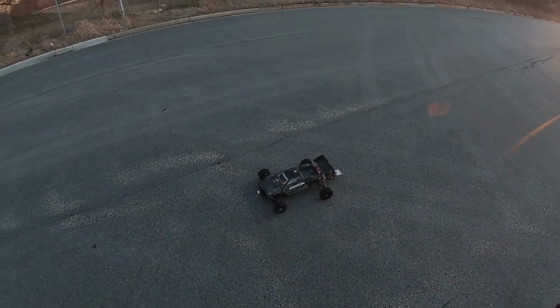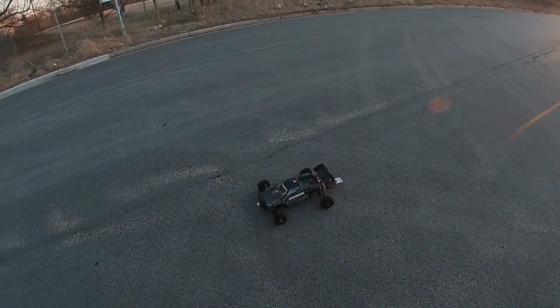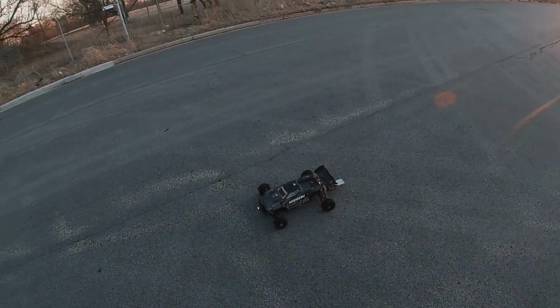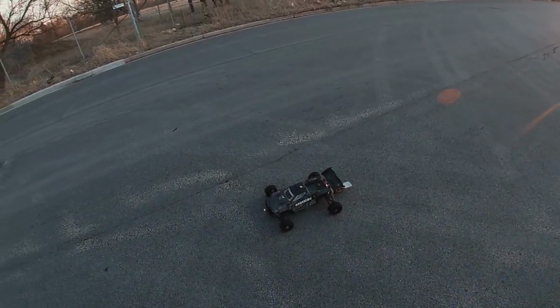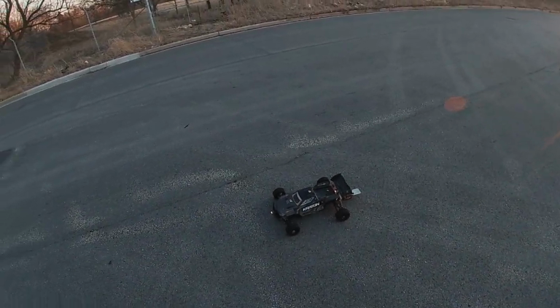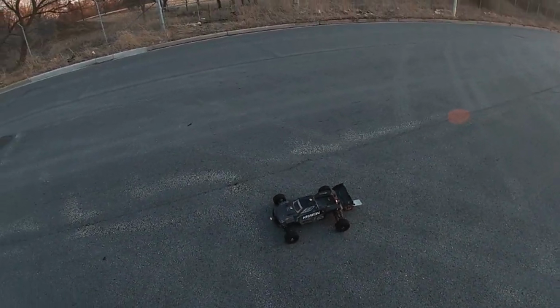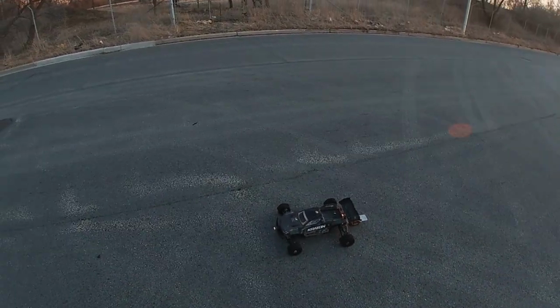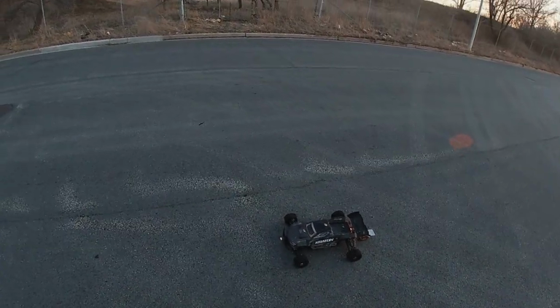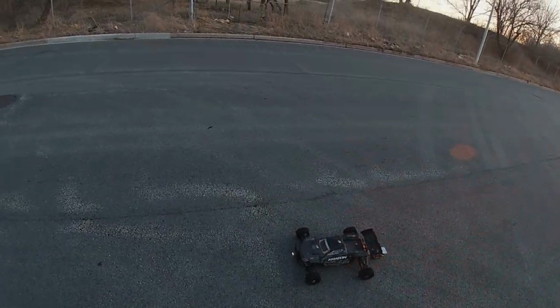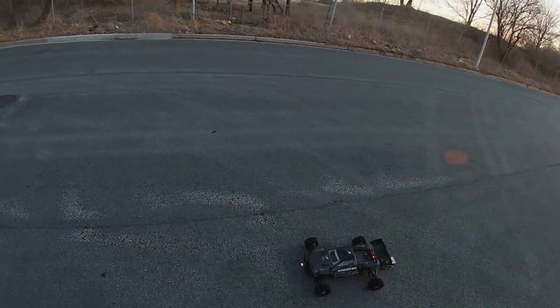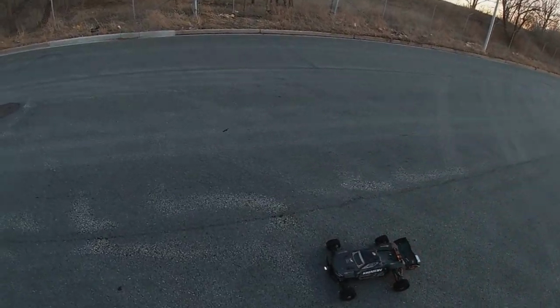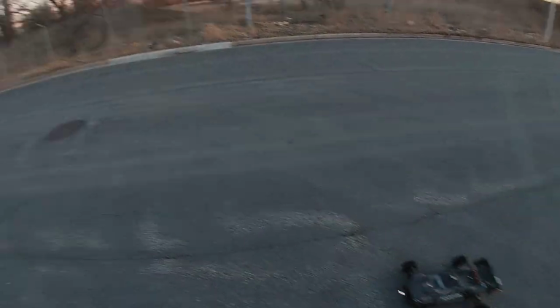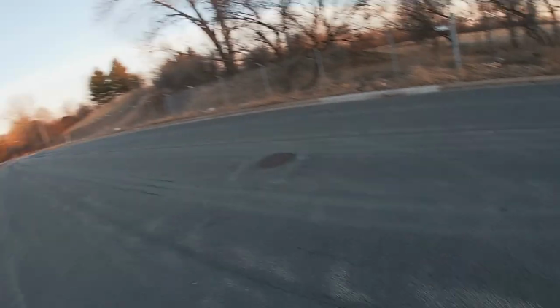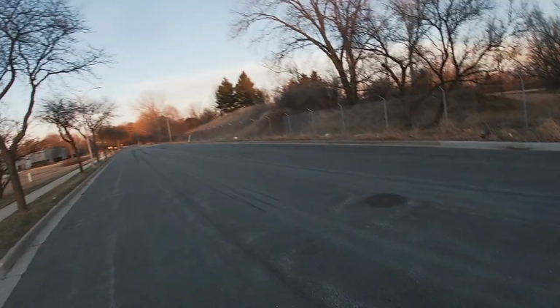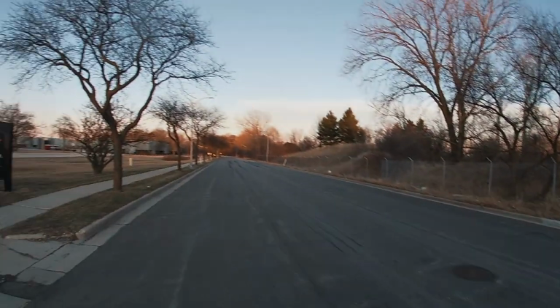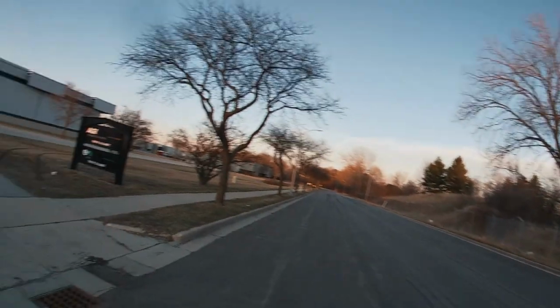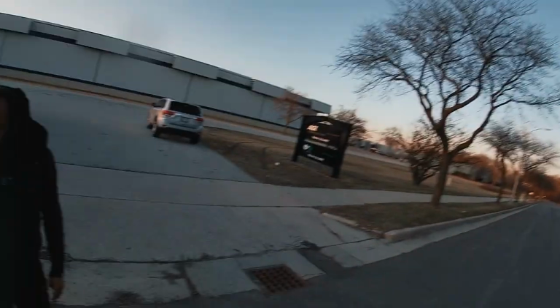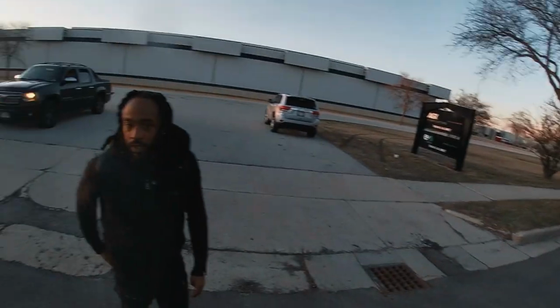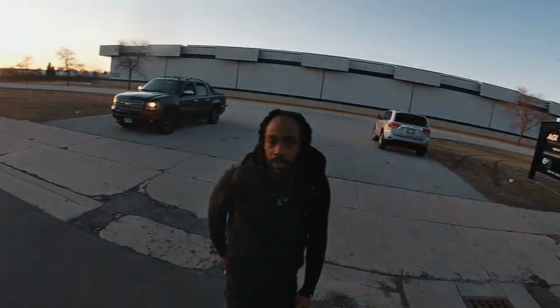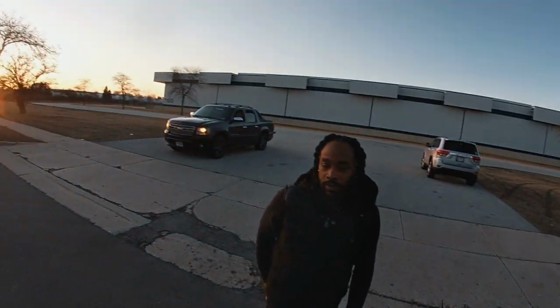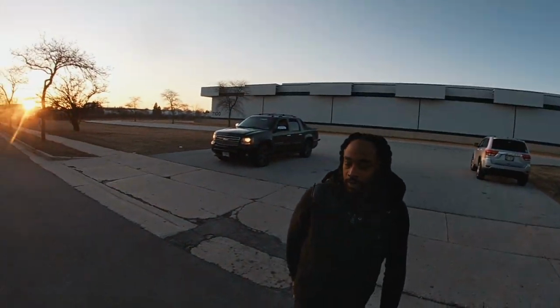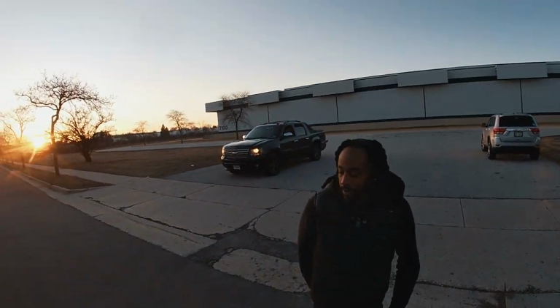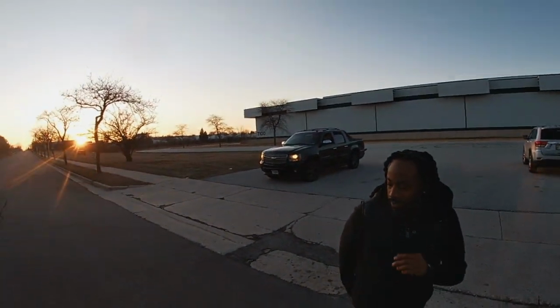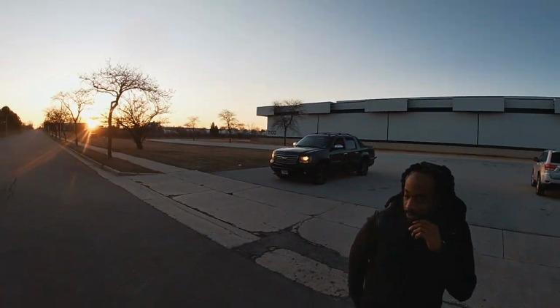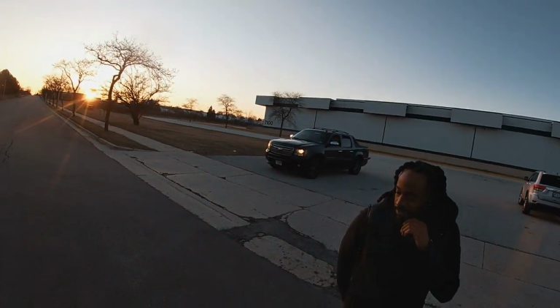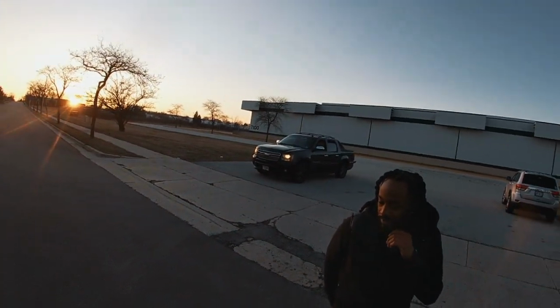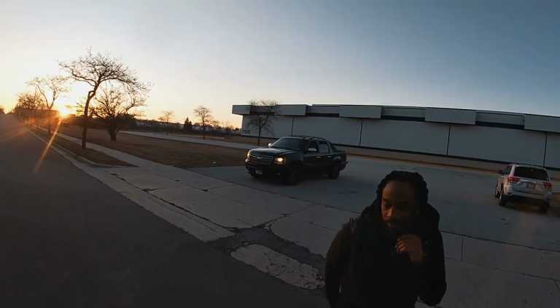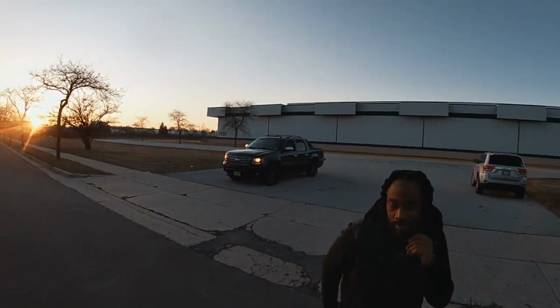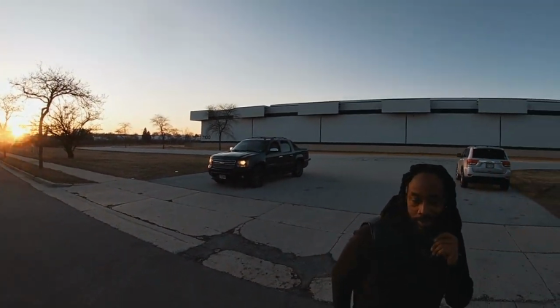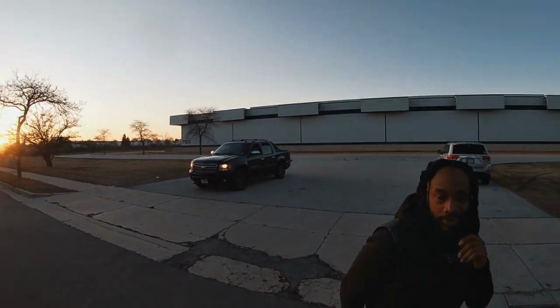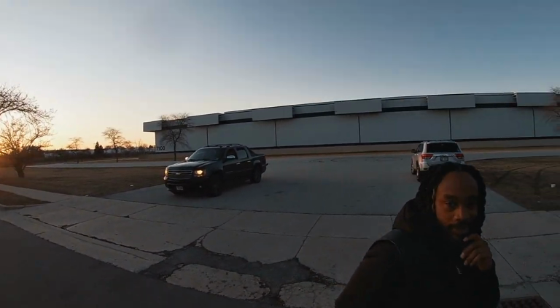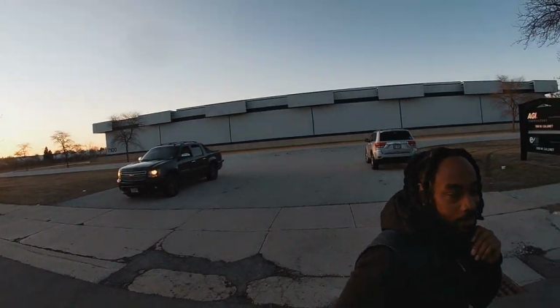Stronger rear. Open diff. Stock fluid. Let's see what it do.